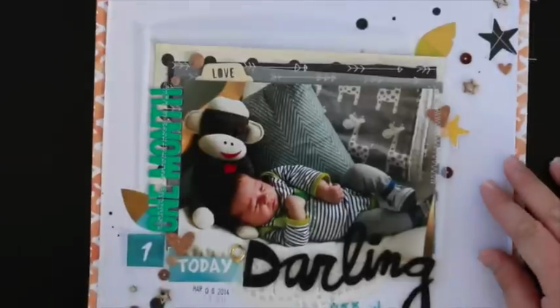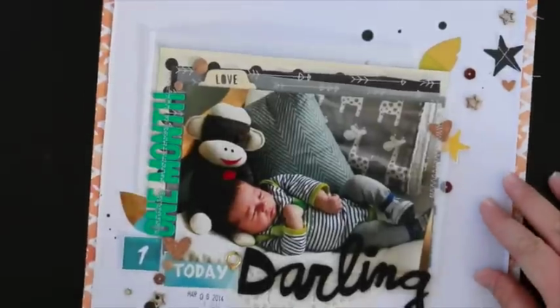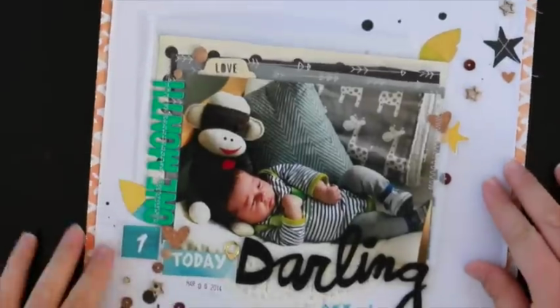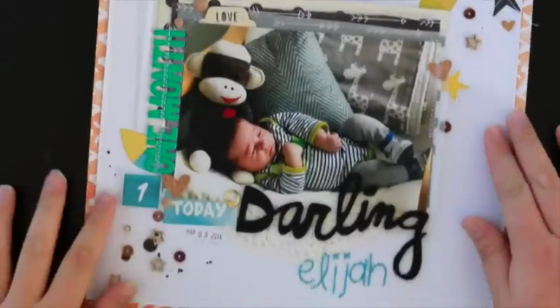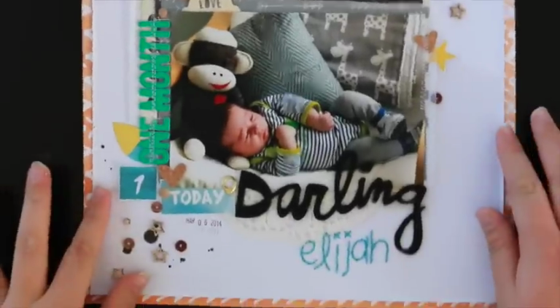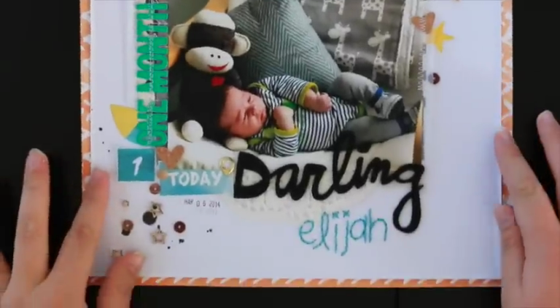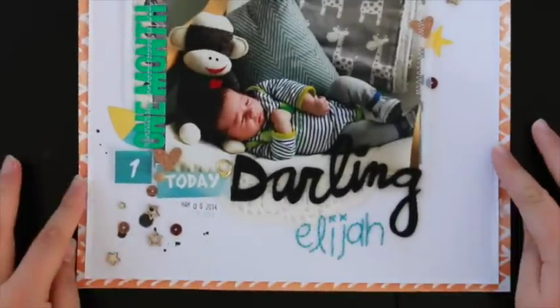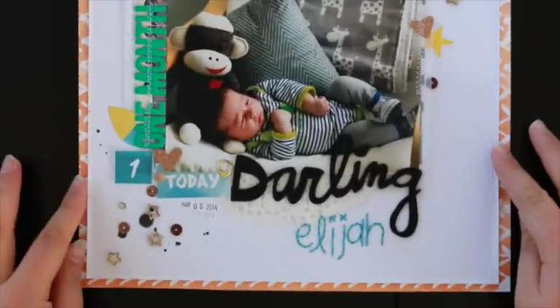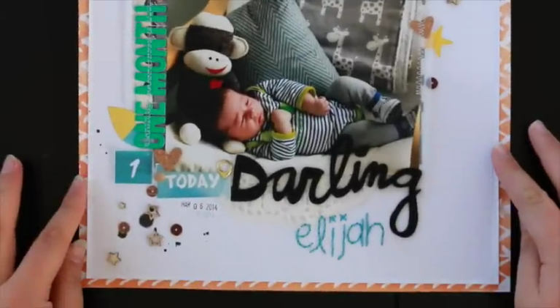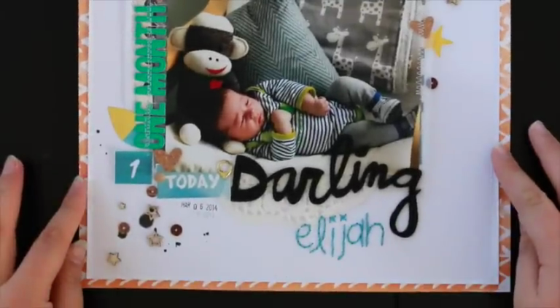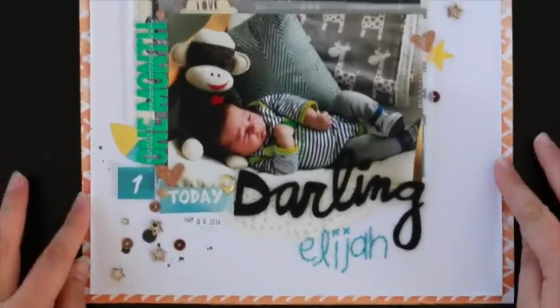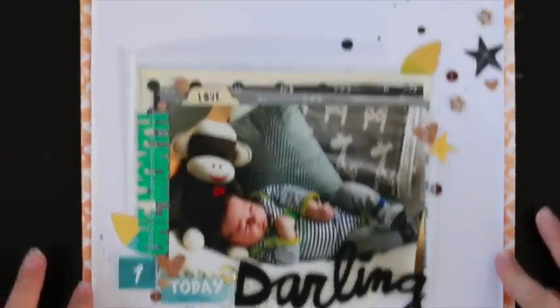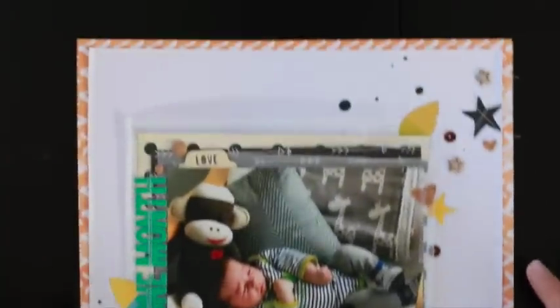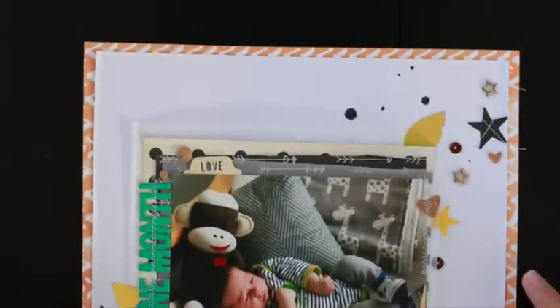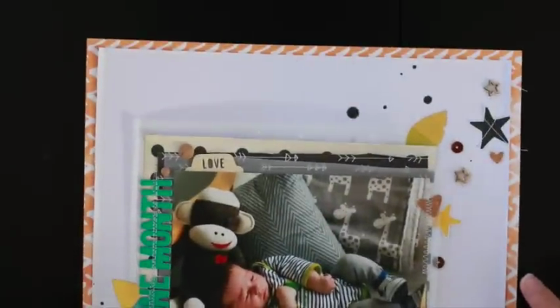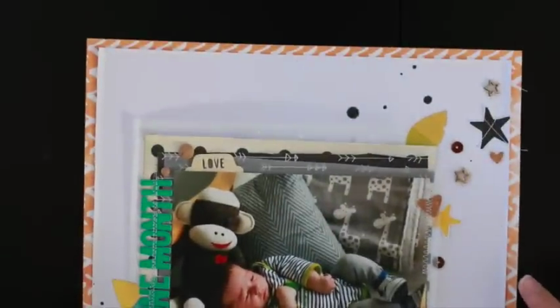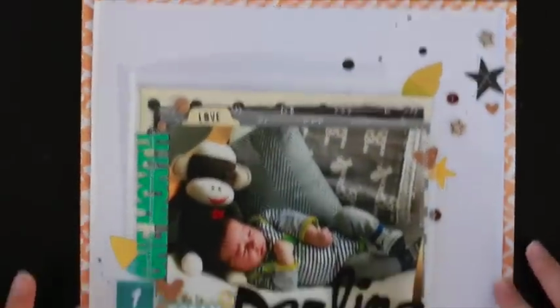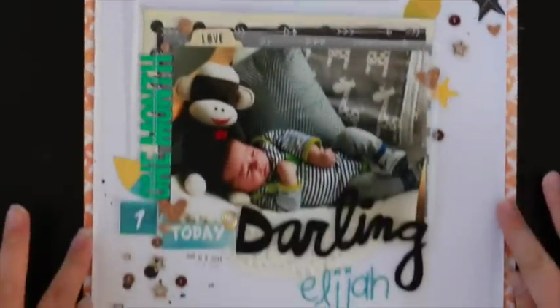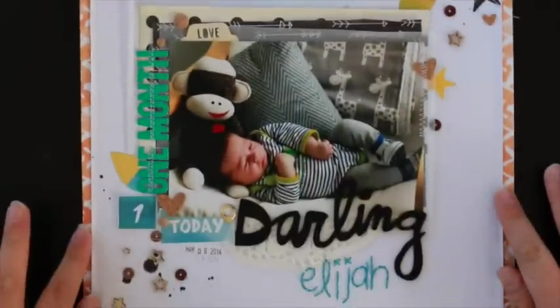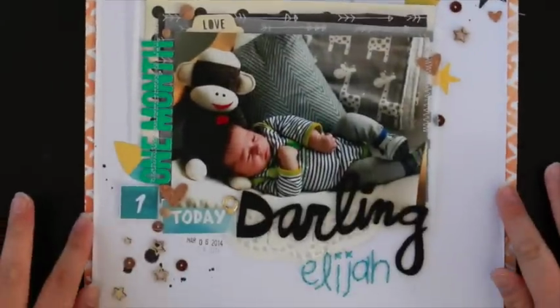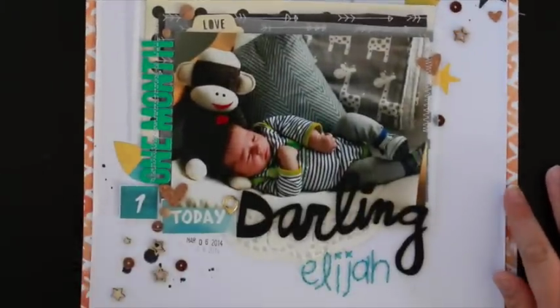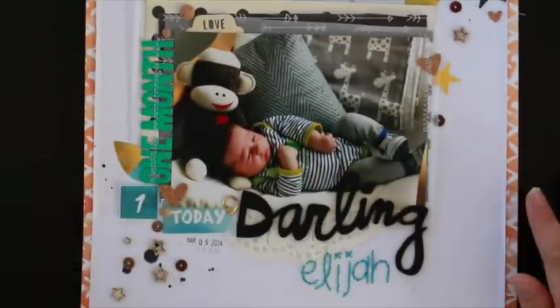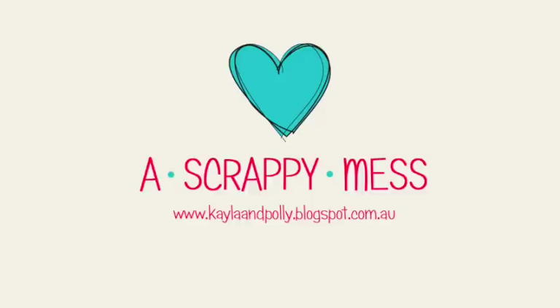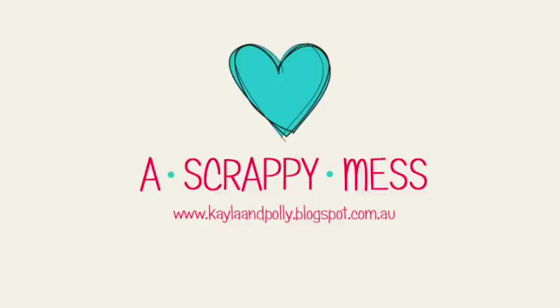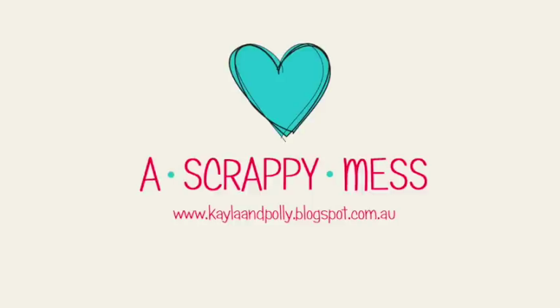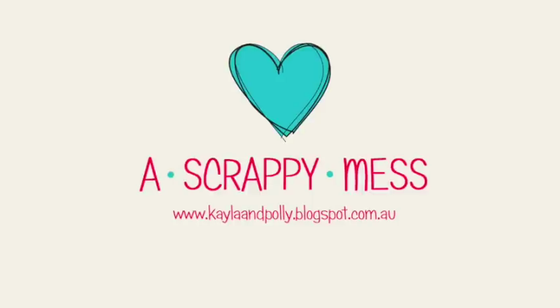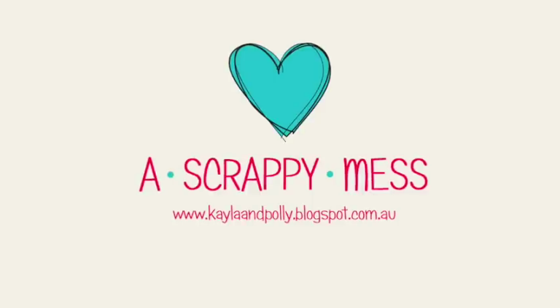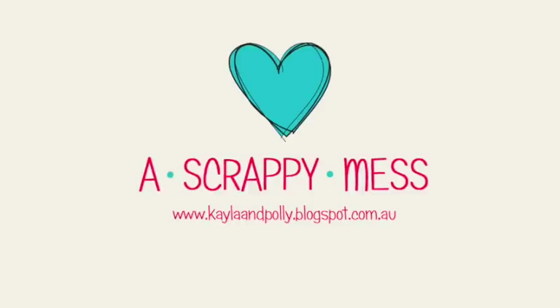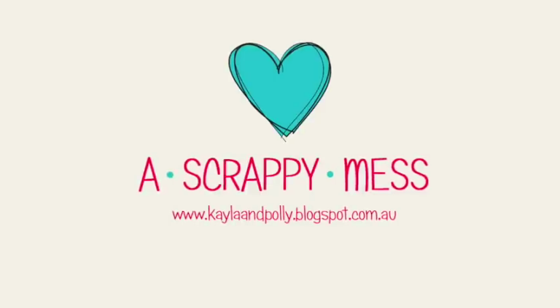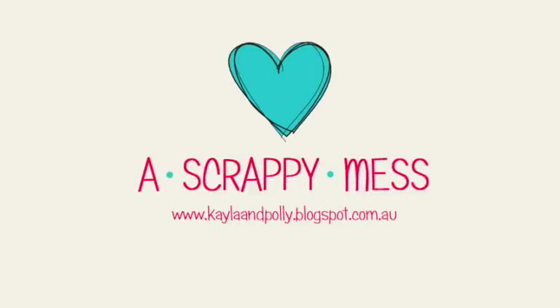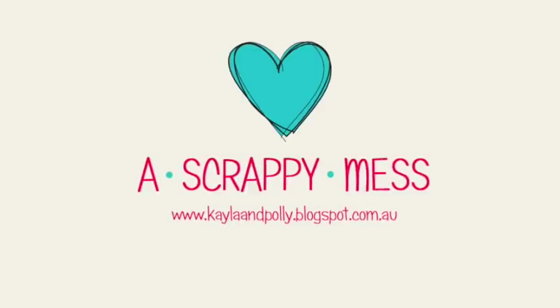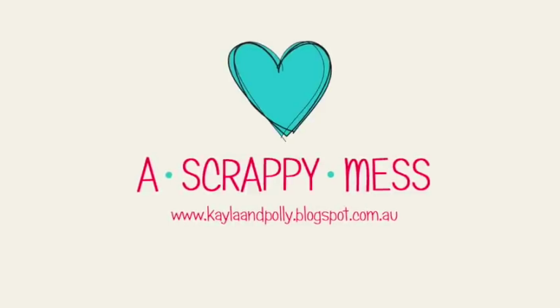I hope you enjoyed watching this process video and I can't wait to share some more Polly layouts. Thank you. Bye!